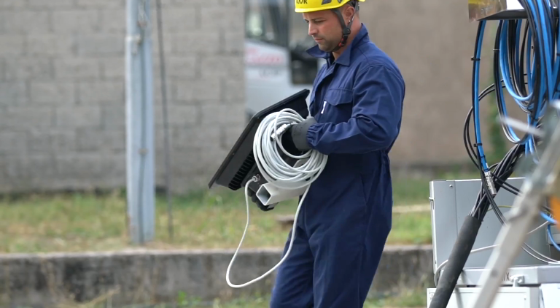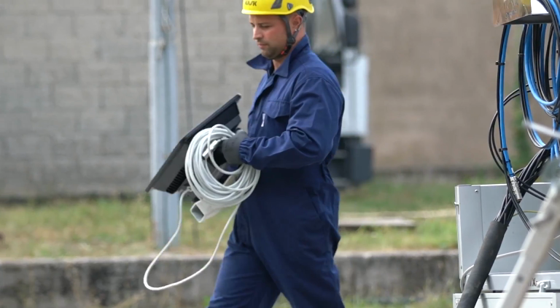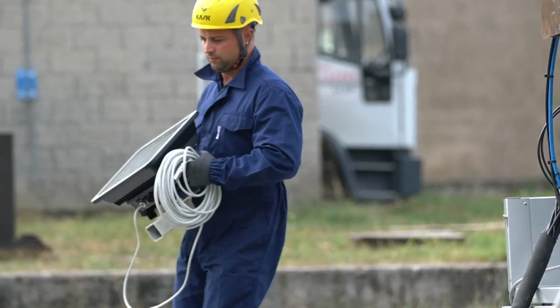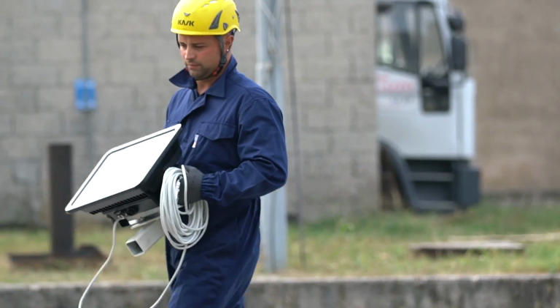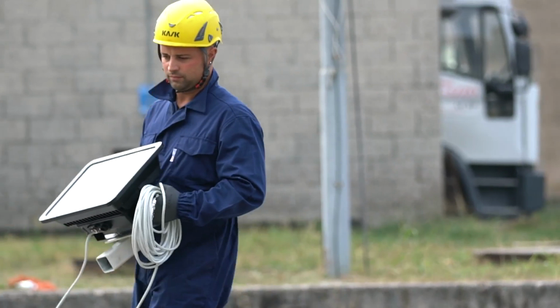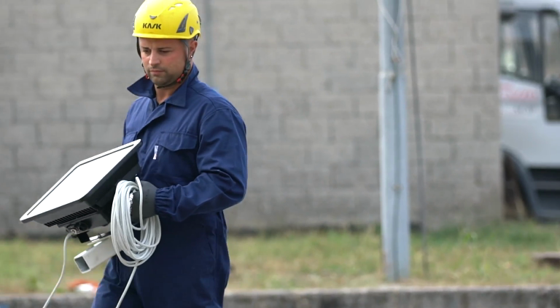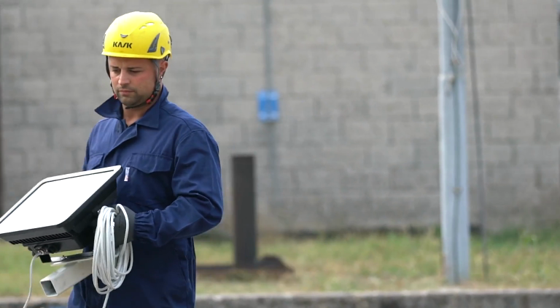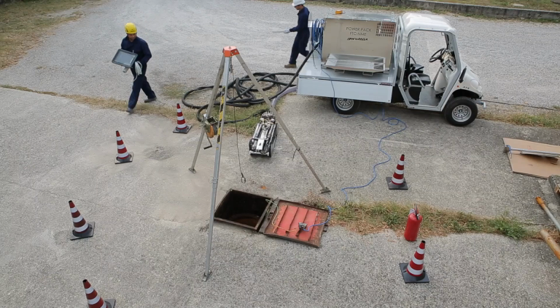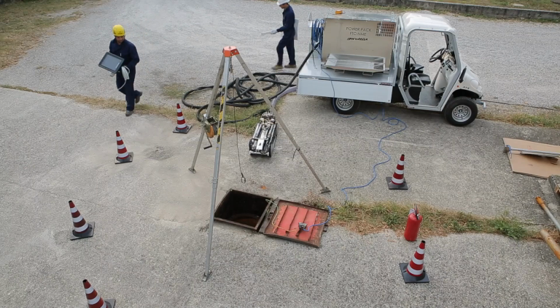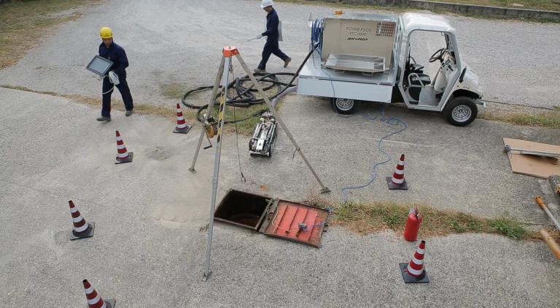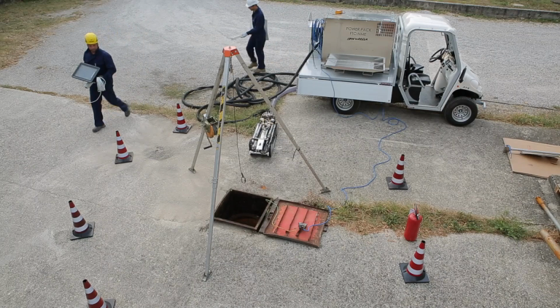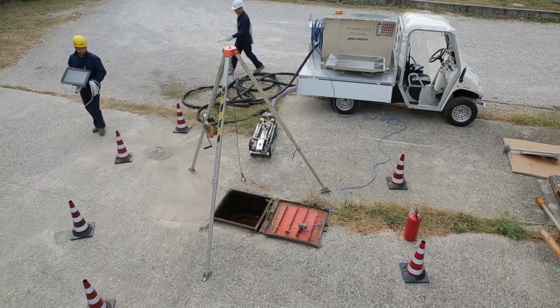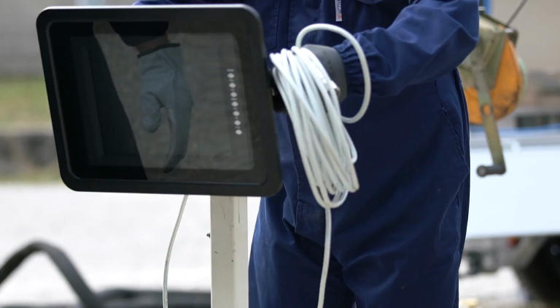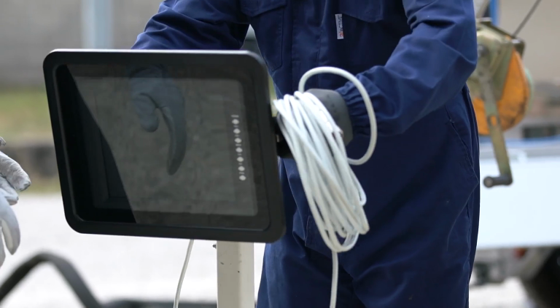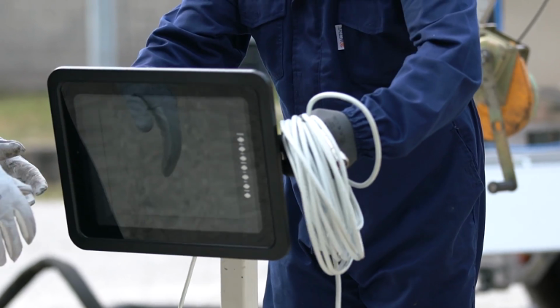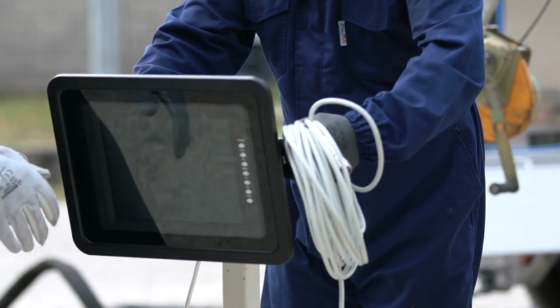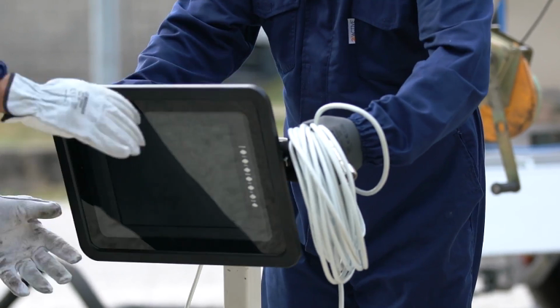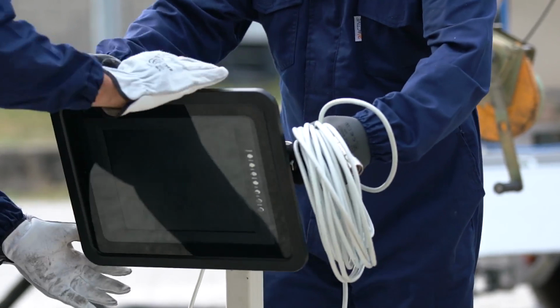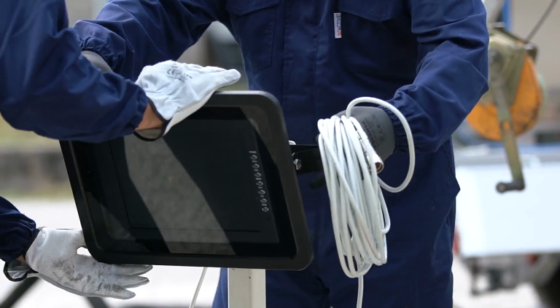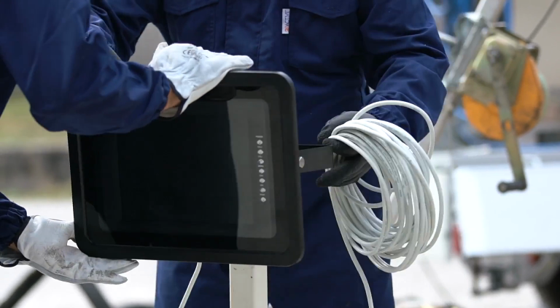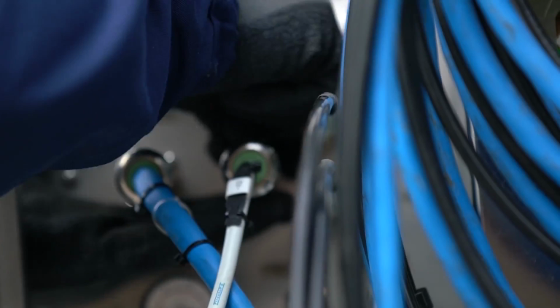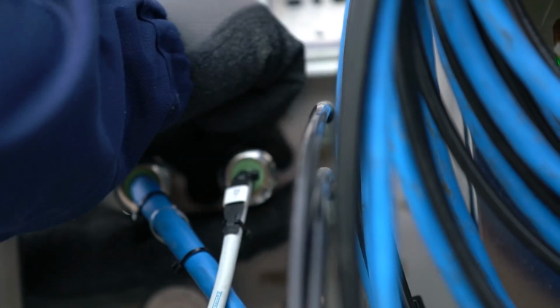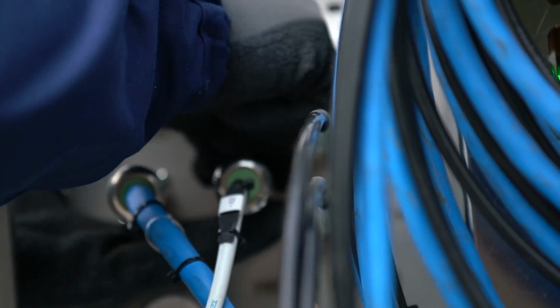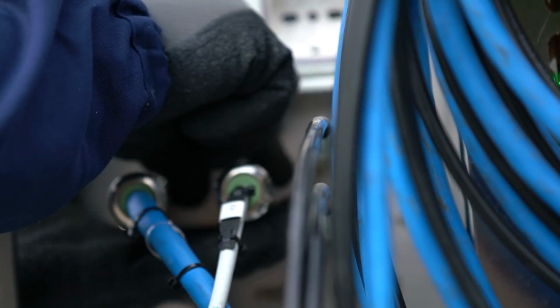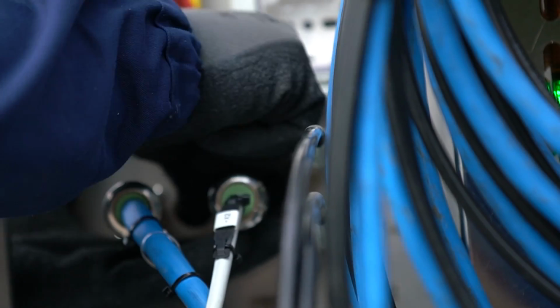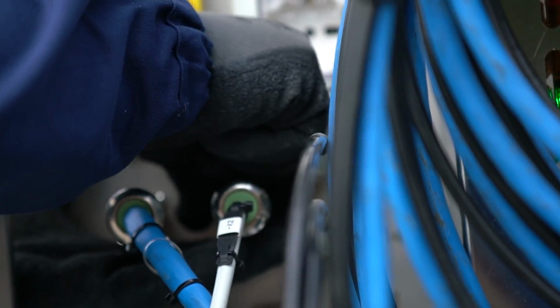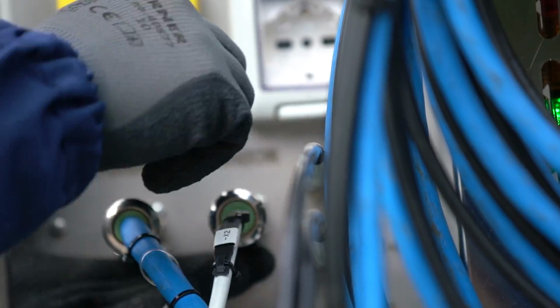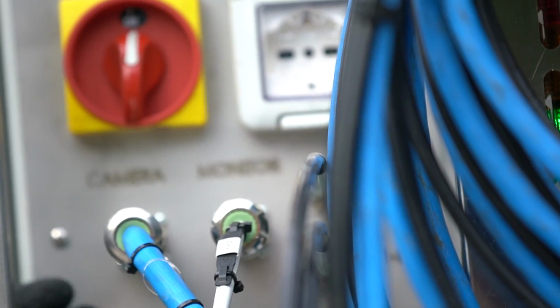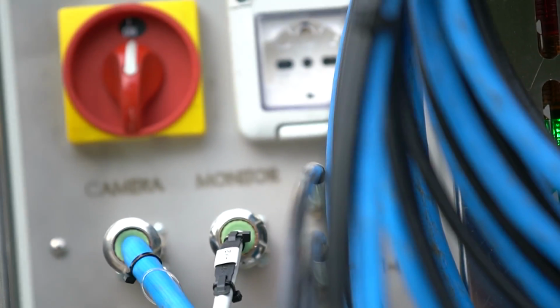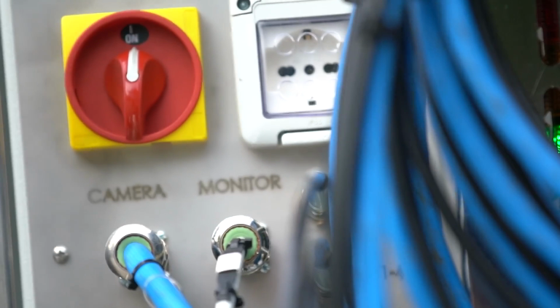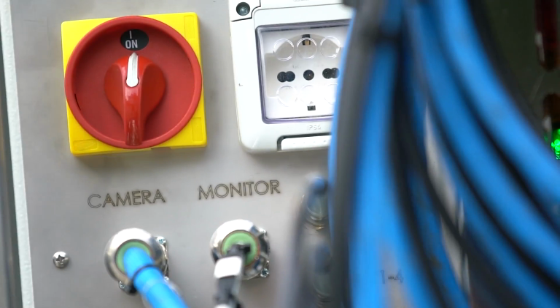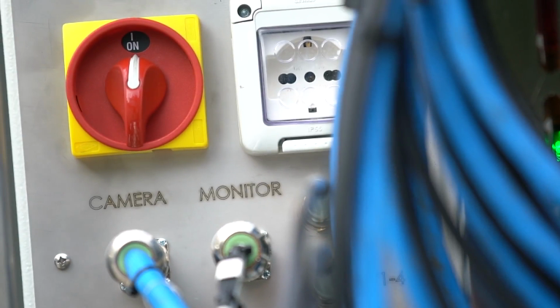An explosion-proof touch screen monitor is connected to an explosion-proof camera to allow the operator to maneuver the robot from outside.